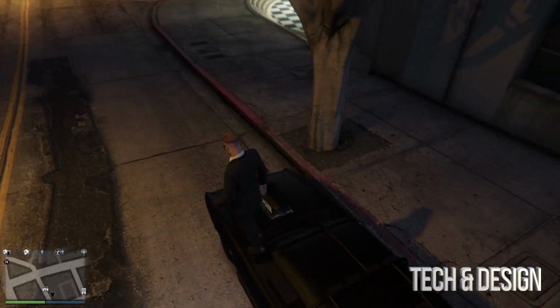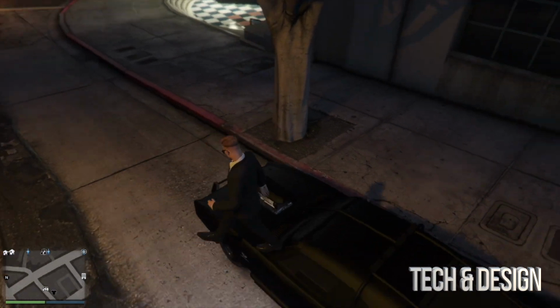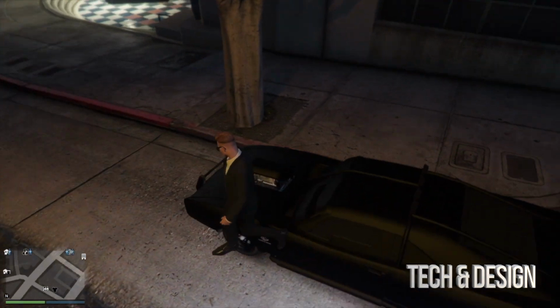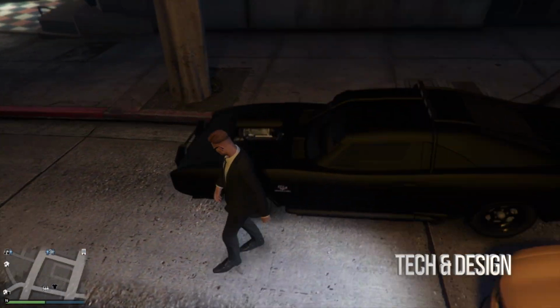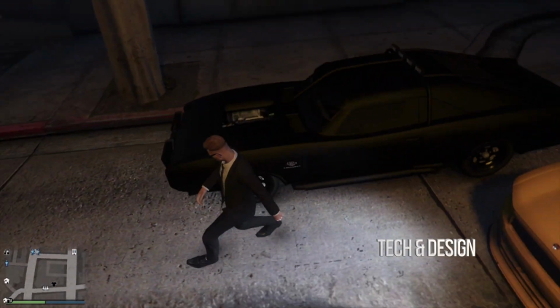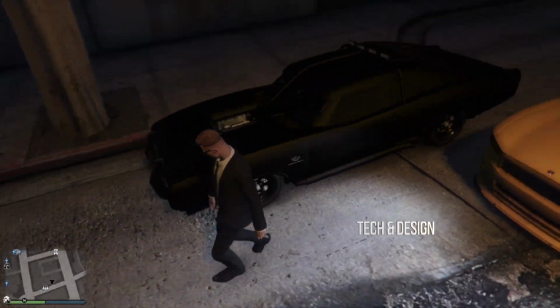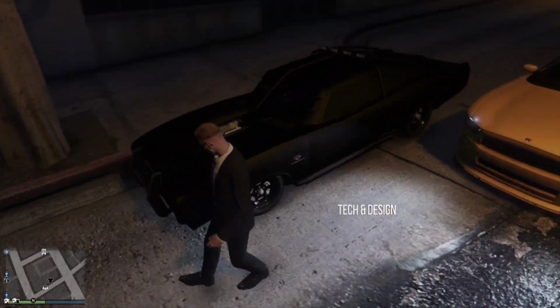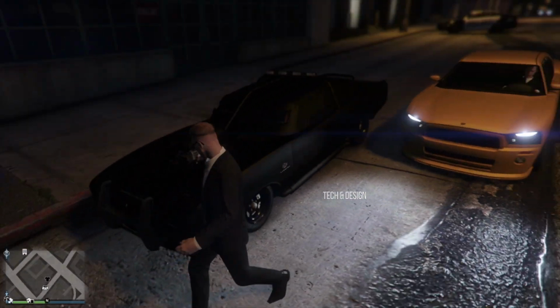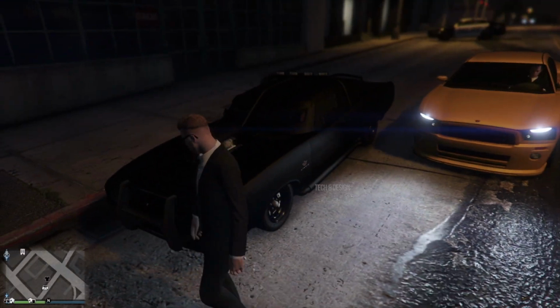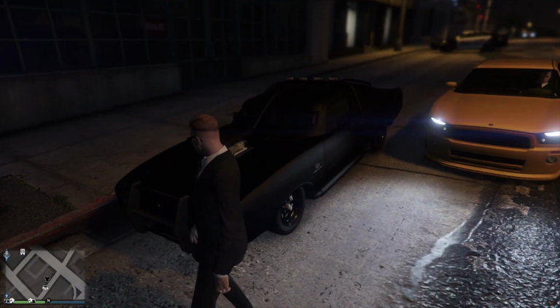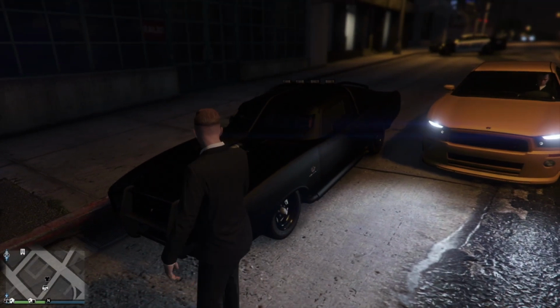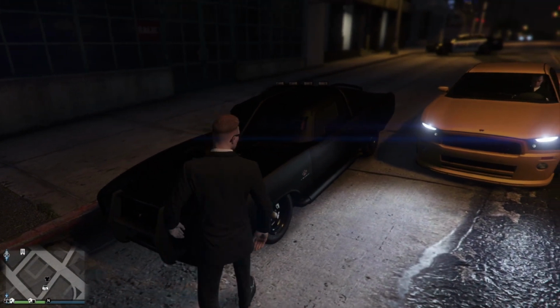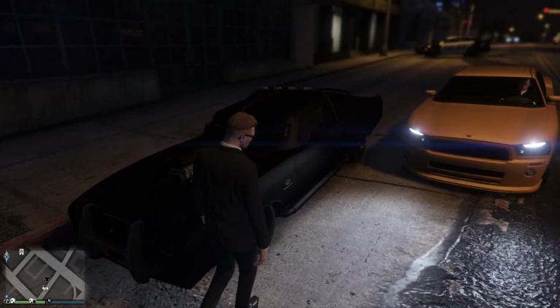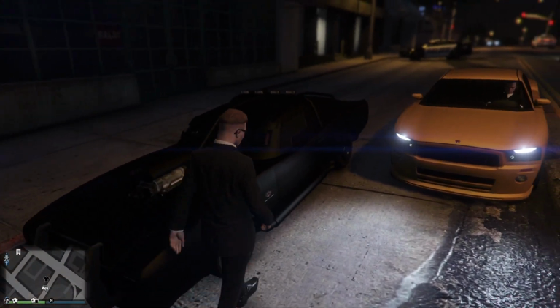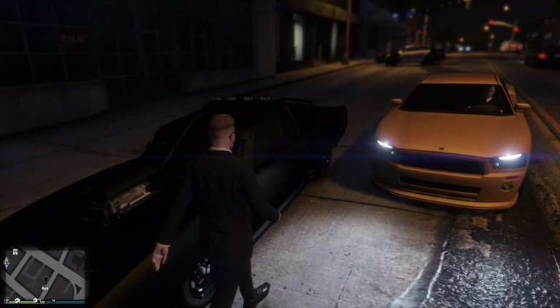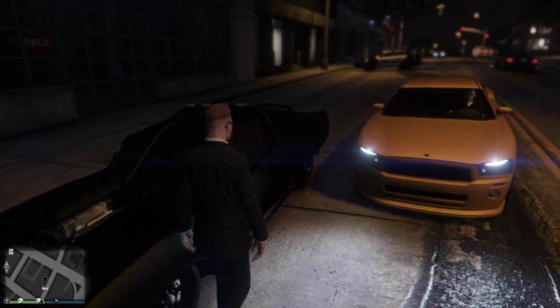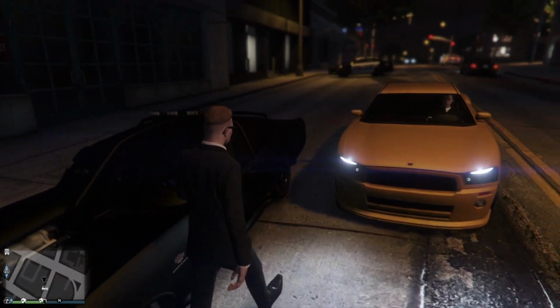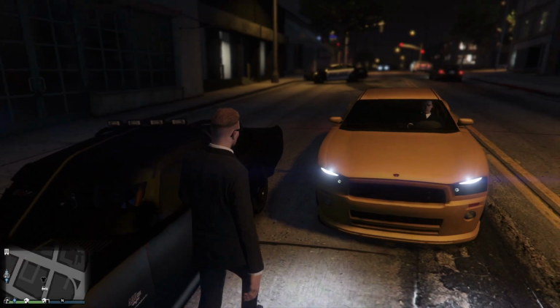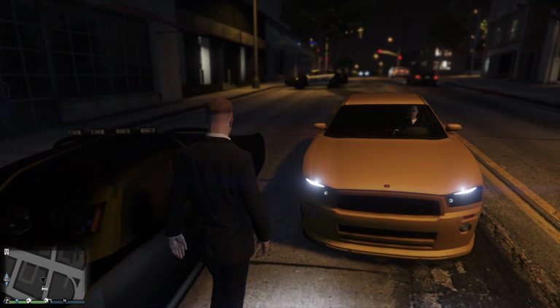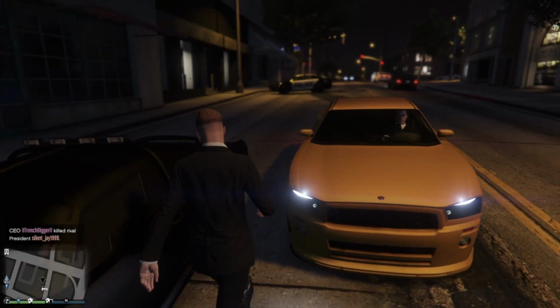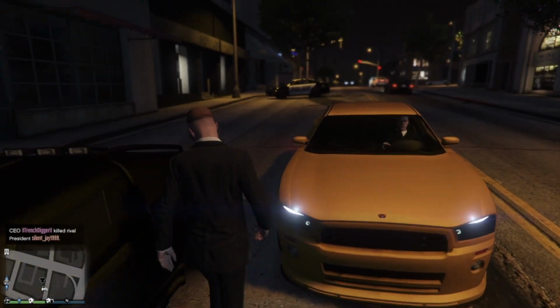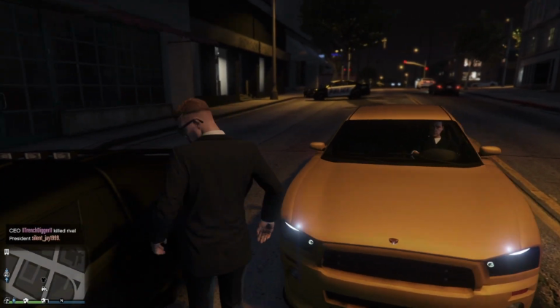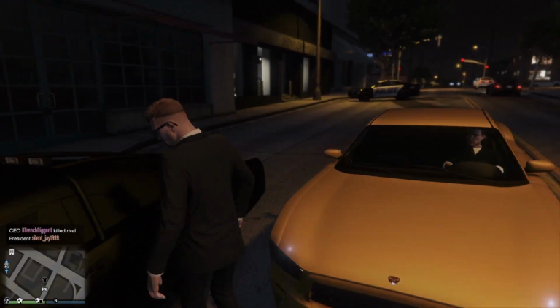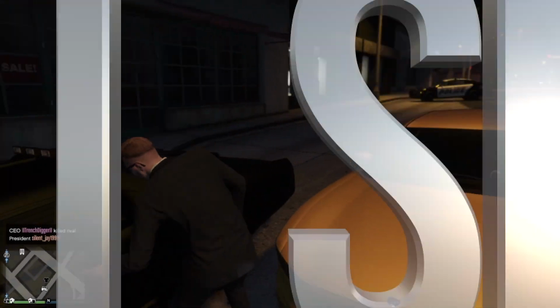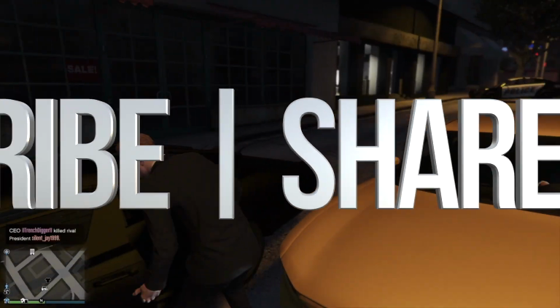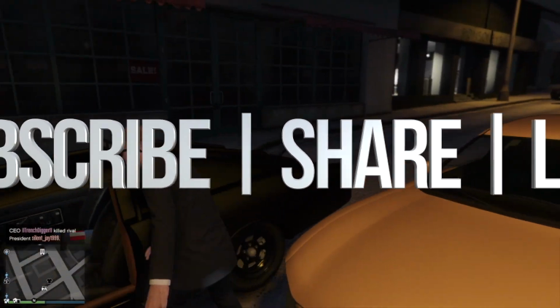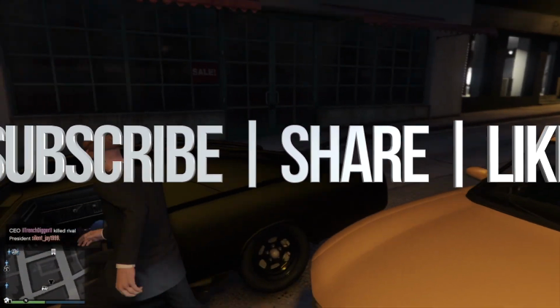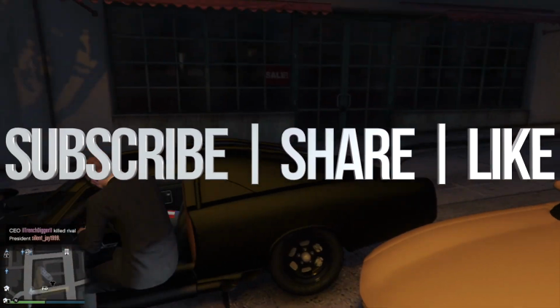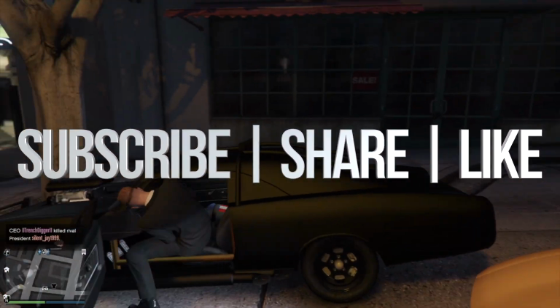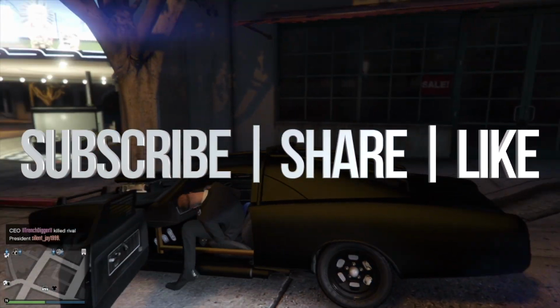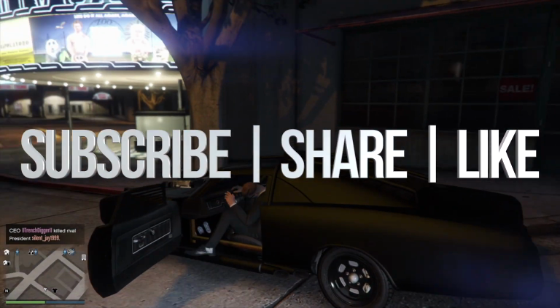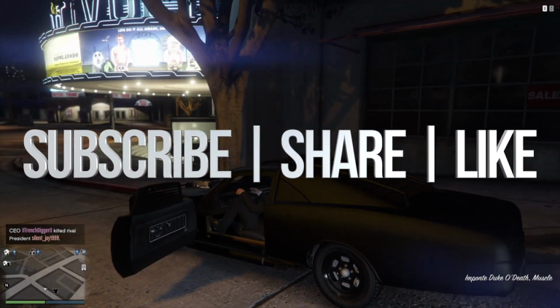Anyways, if you guys have any comments or questions, you can write them down in the comments area. Don't forget to subscribe and rate. Thank you.